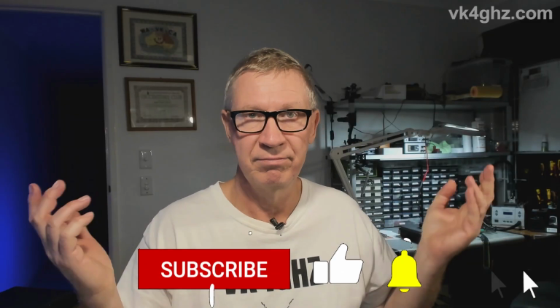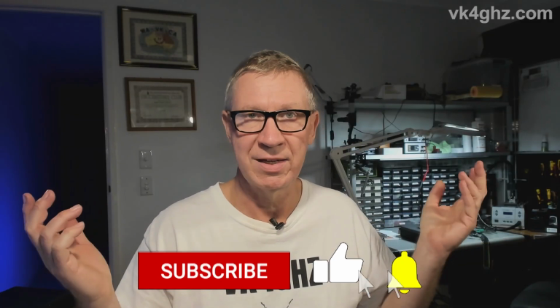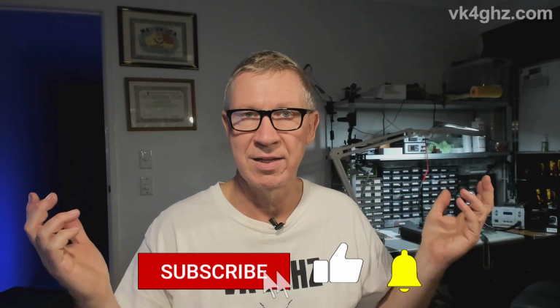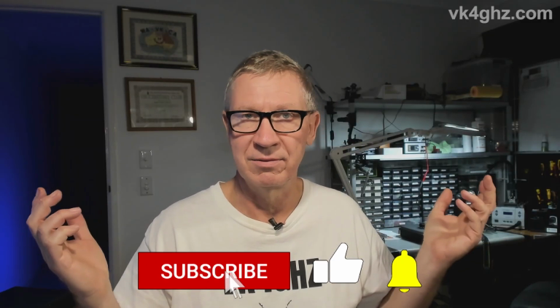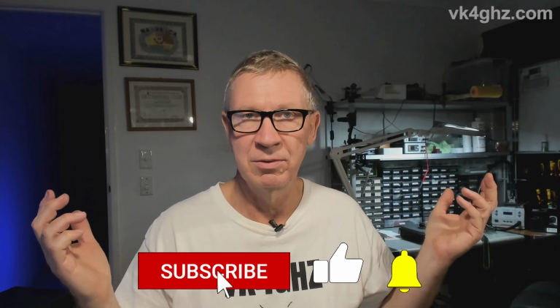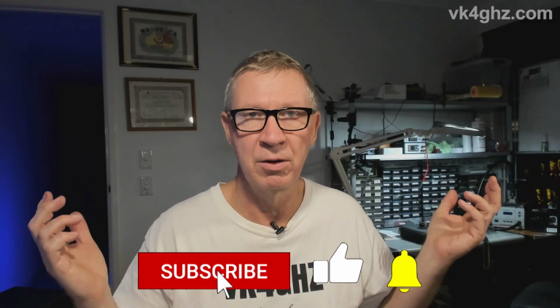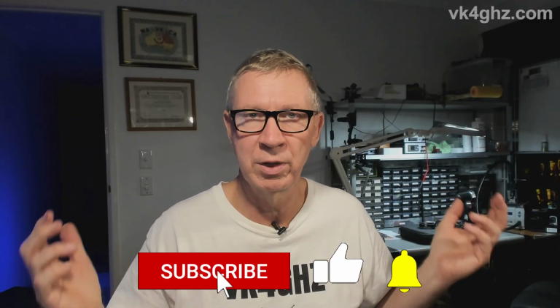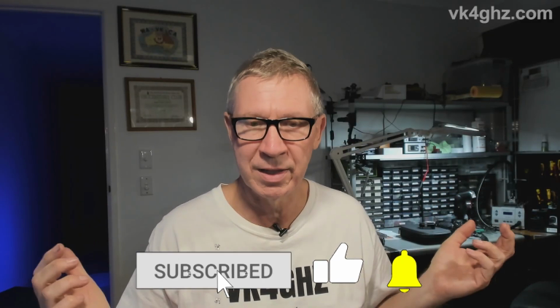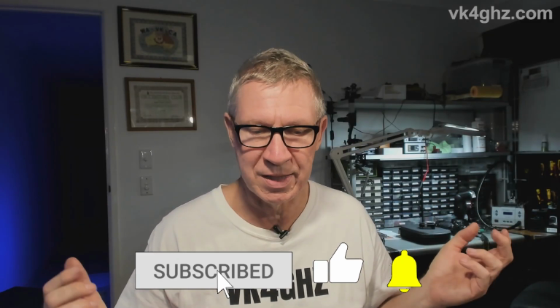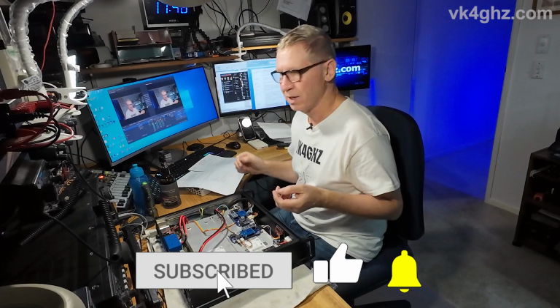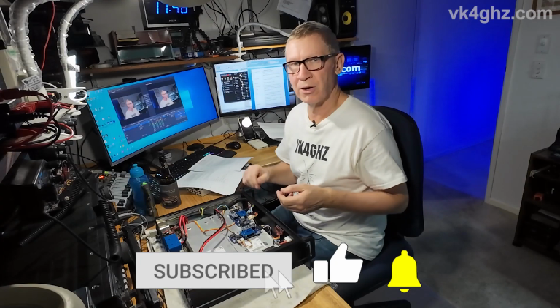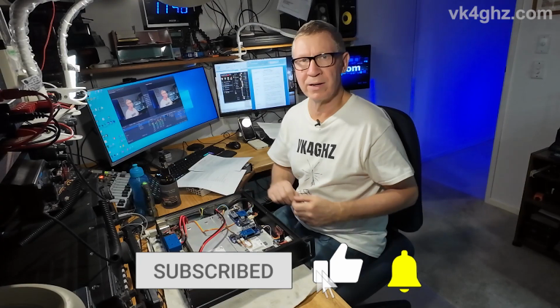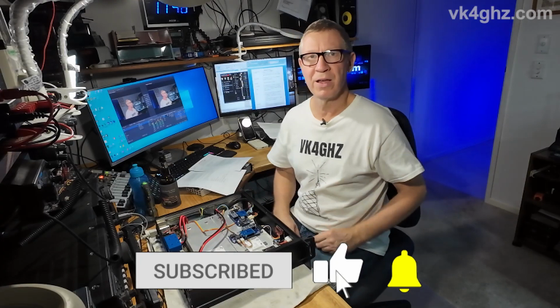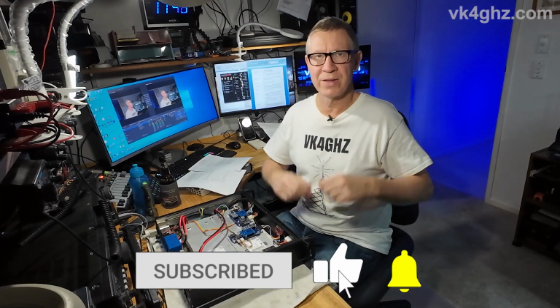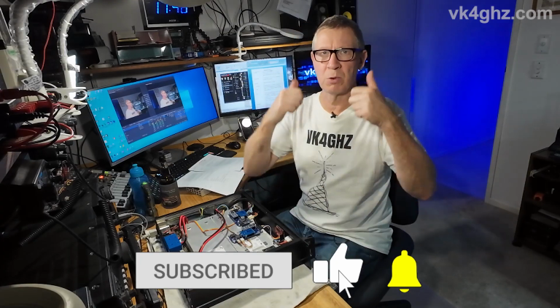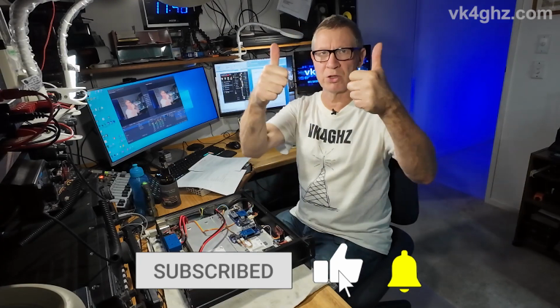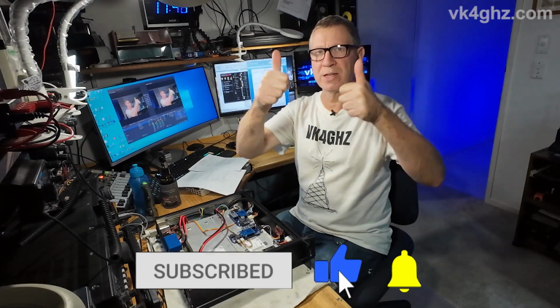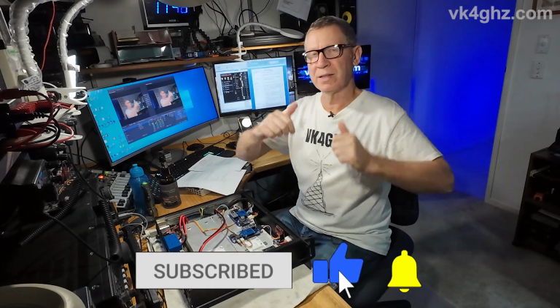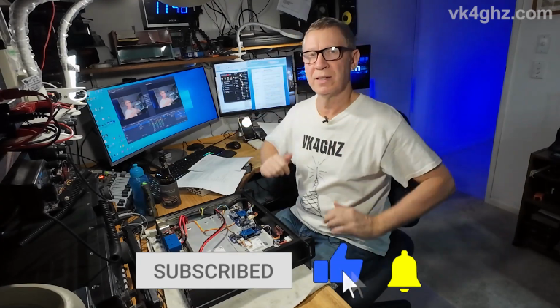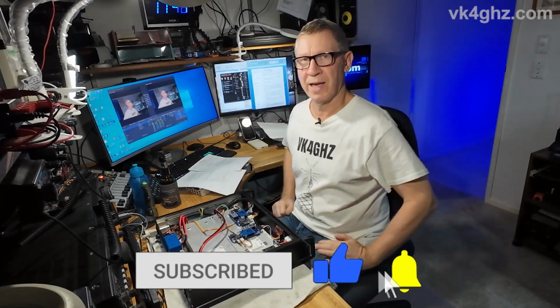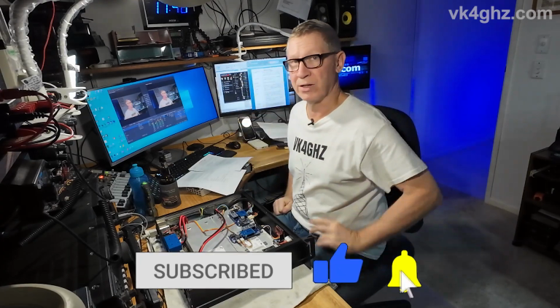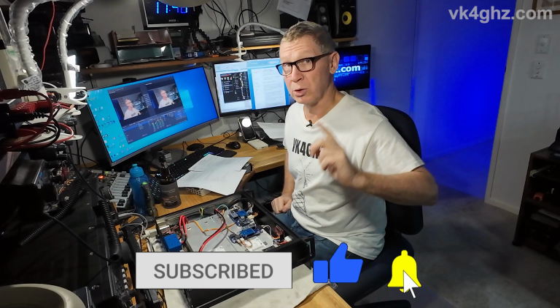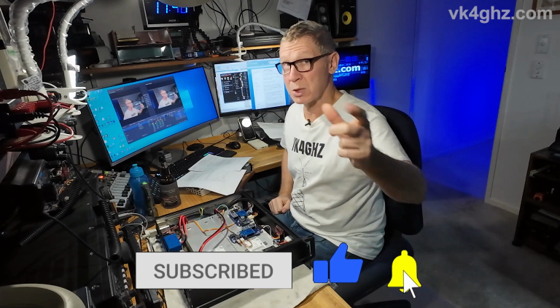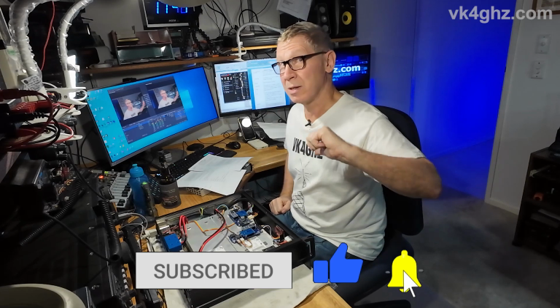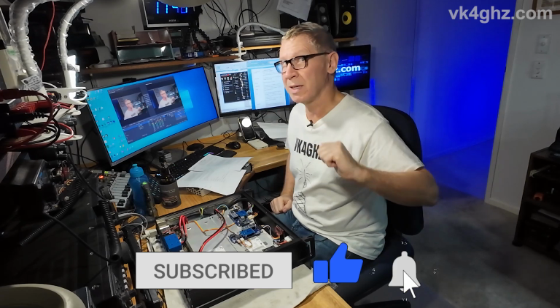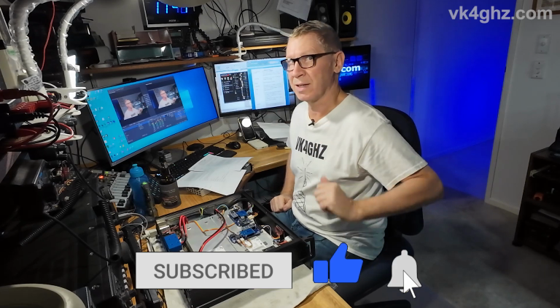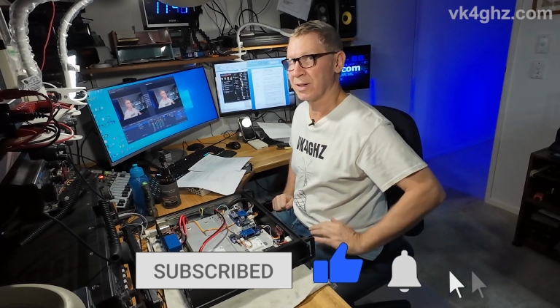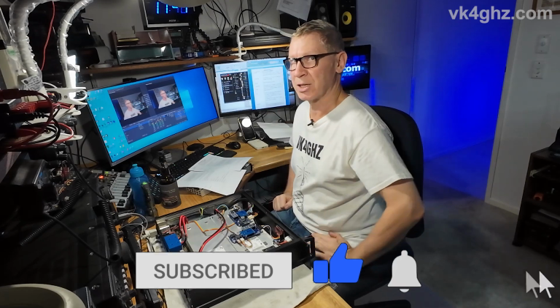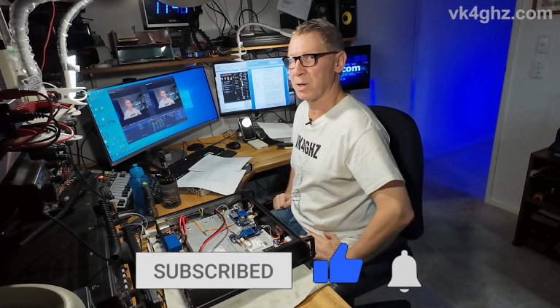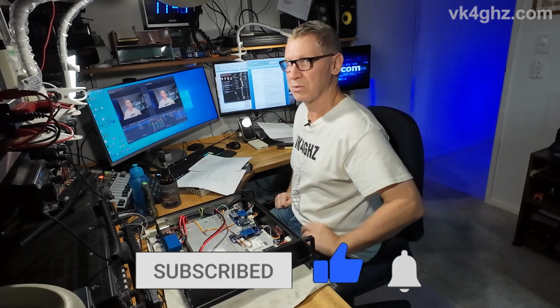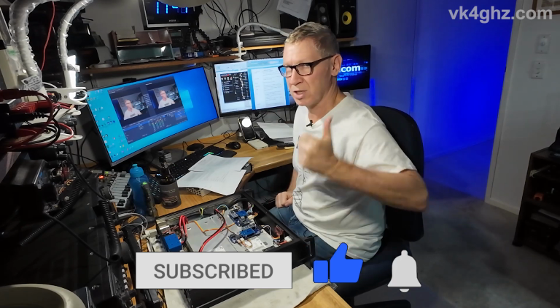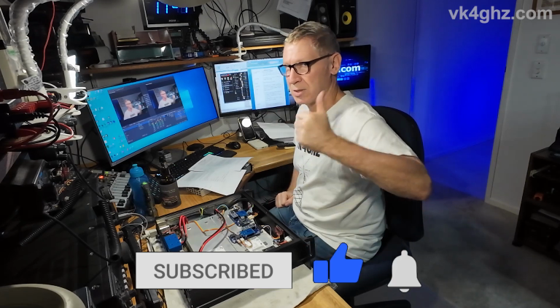That's it. Real easy. Thanks for watching and I'll see you in the next one. Cheers.